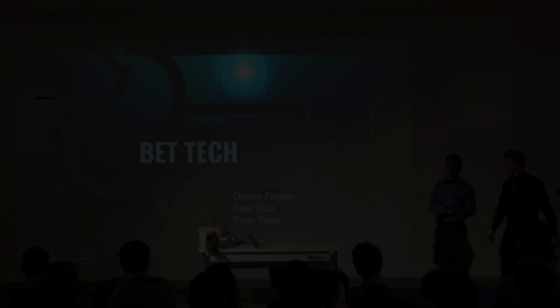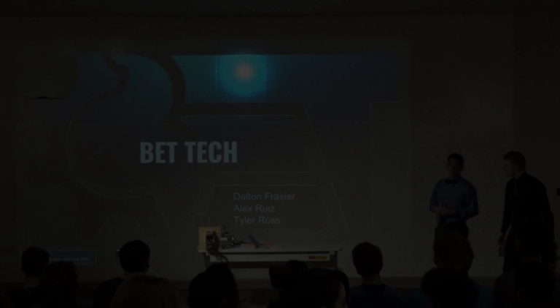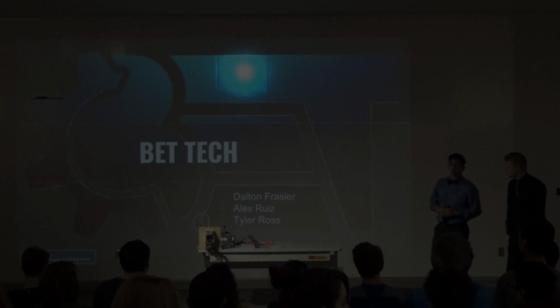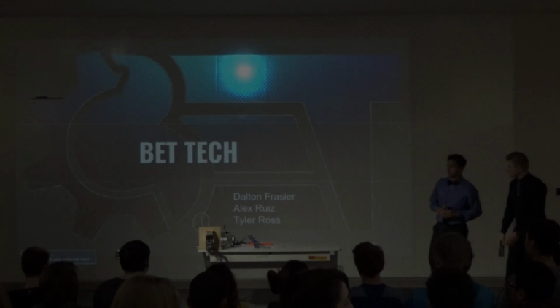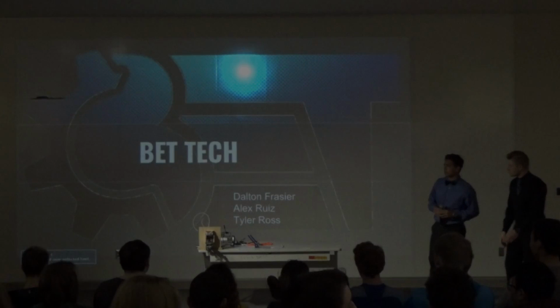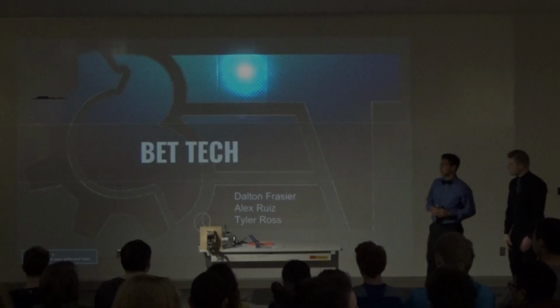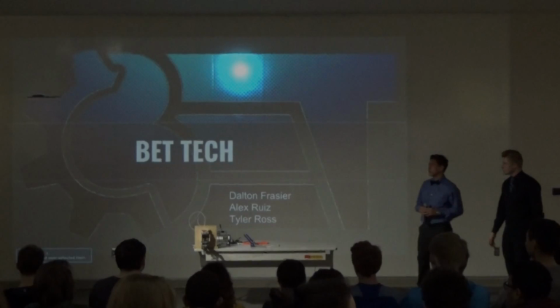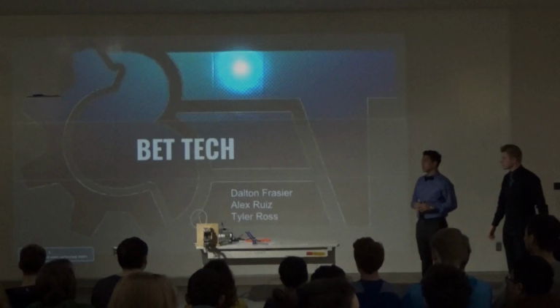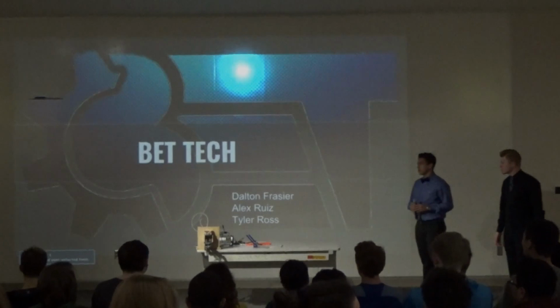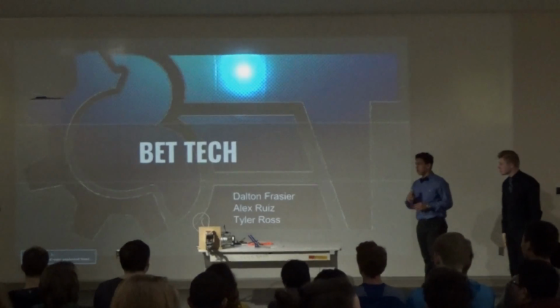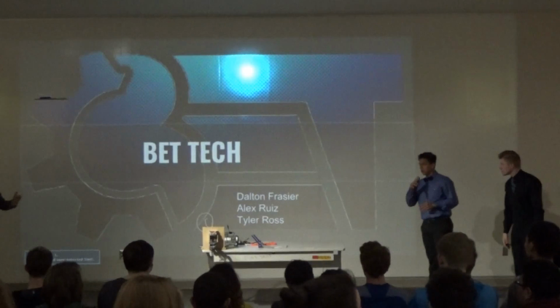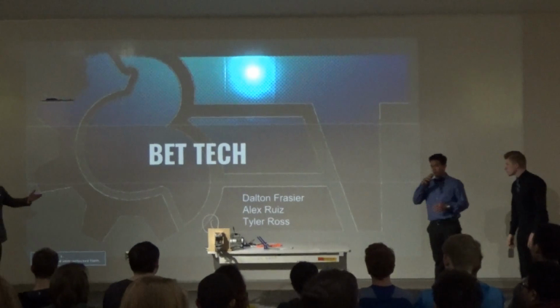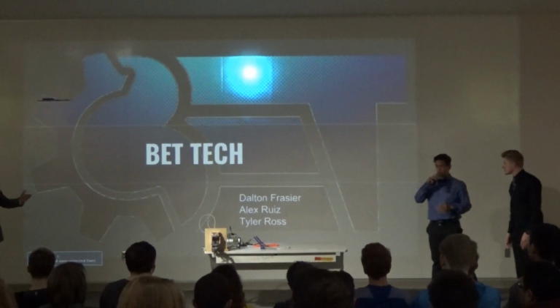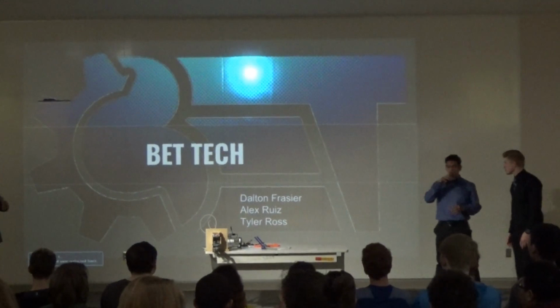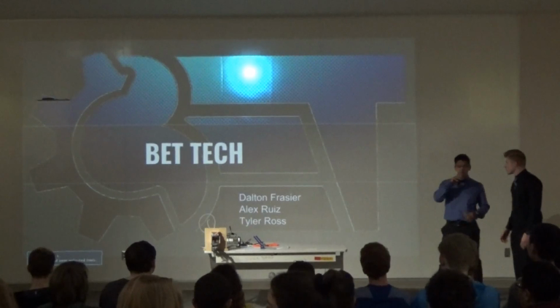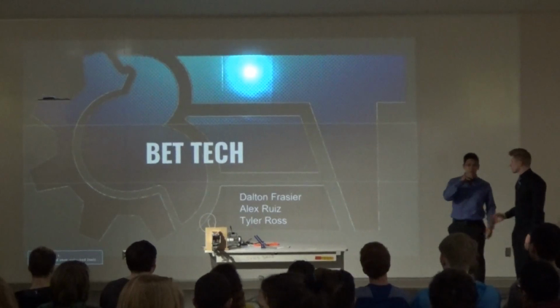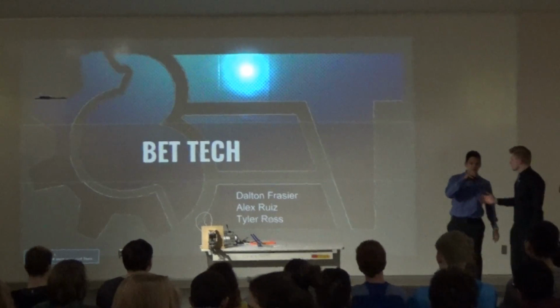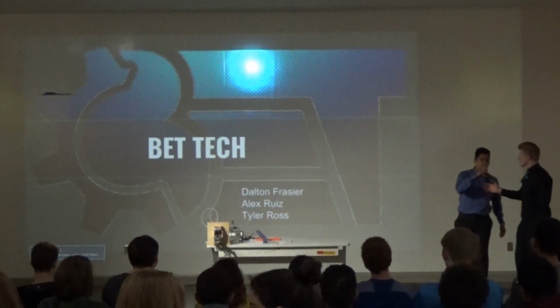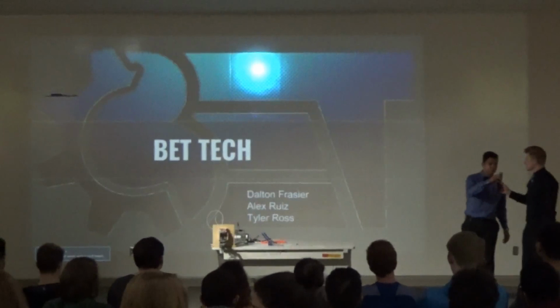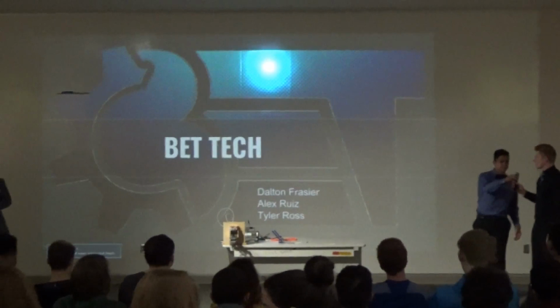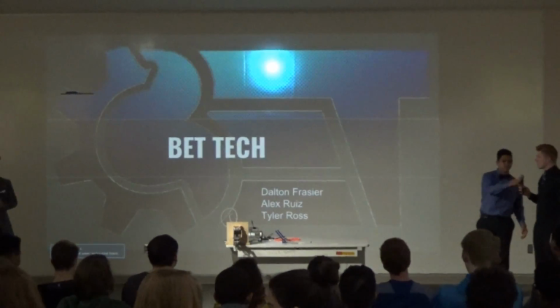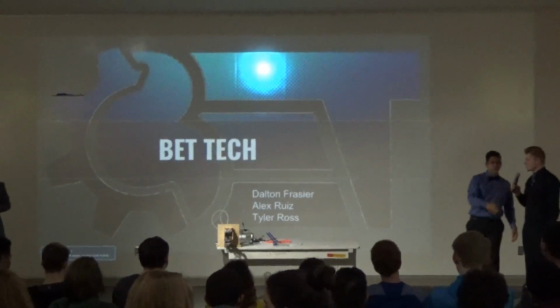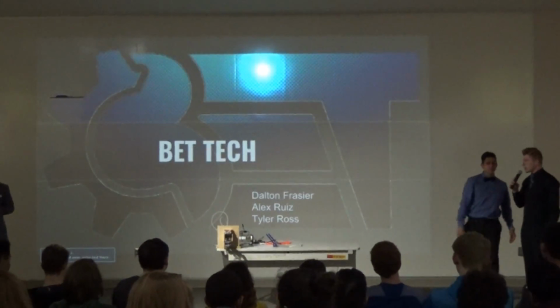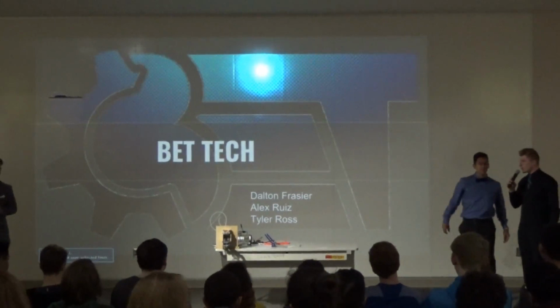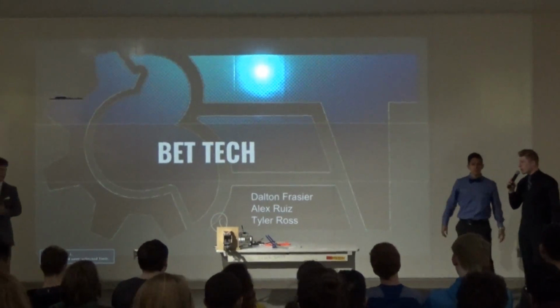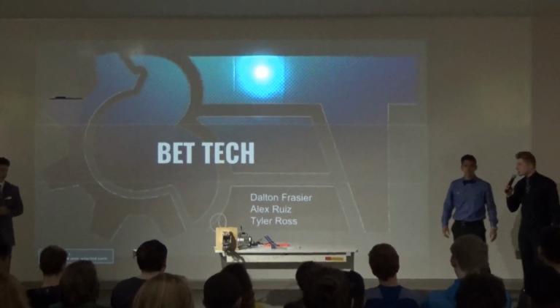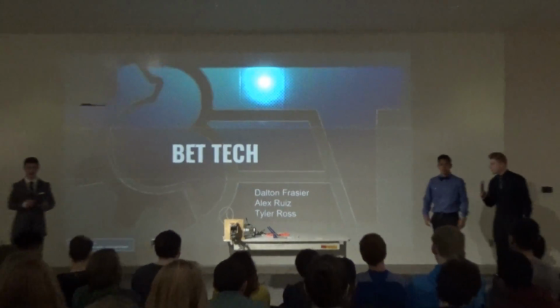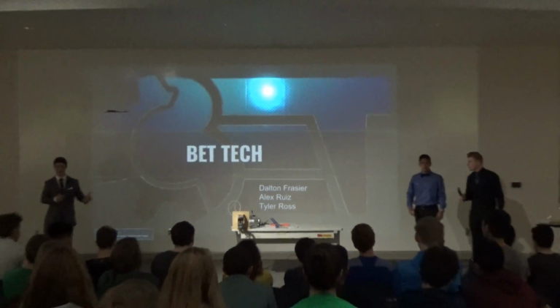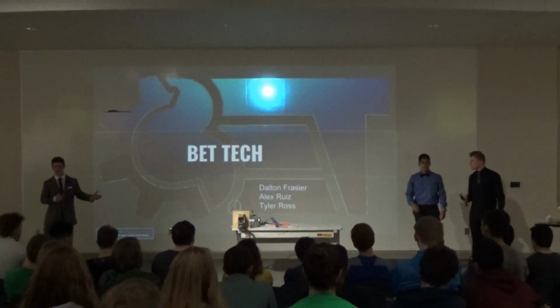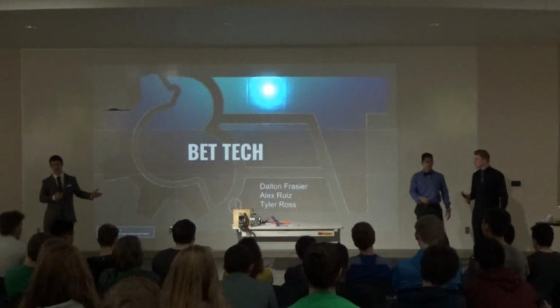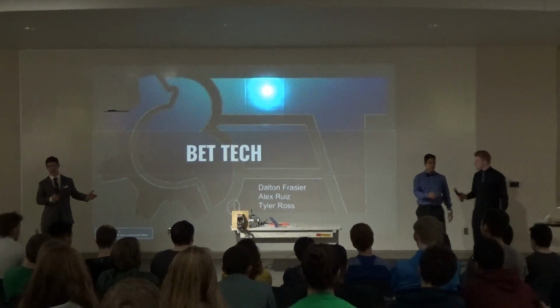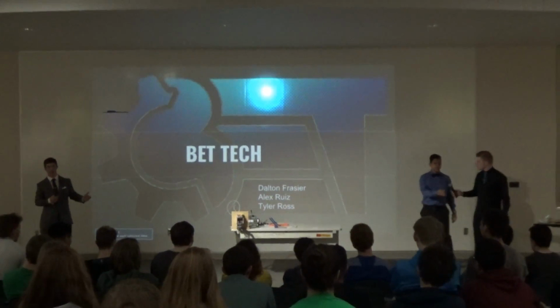I'm Dalton Crazier. I'm Alex Ruiz. I'm Tyler Ross. And this is FedTech.